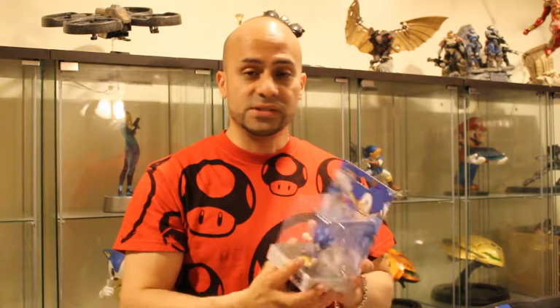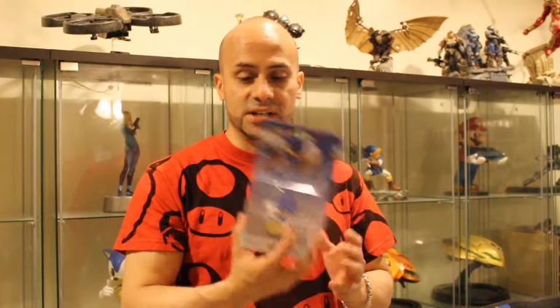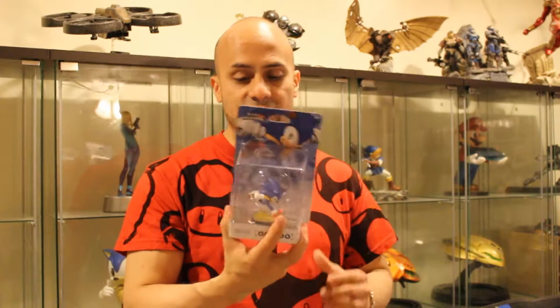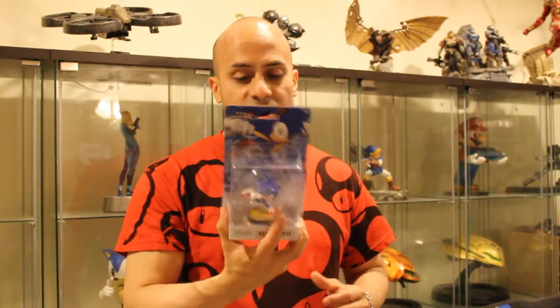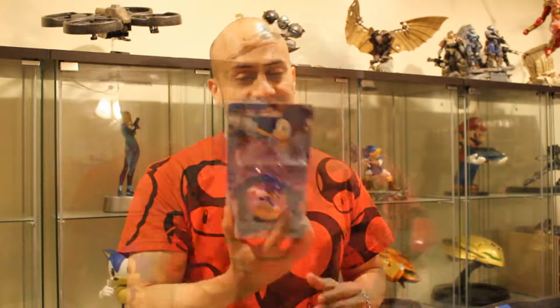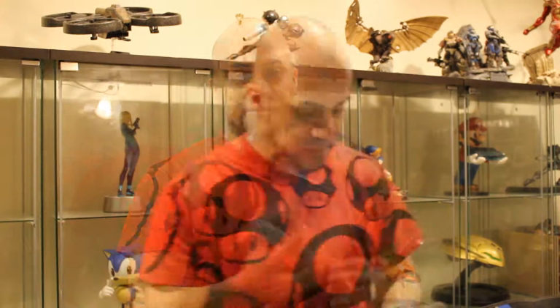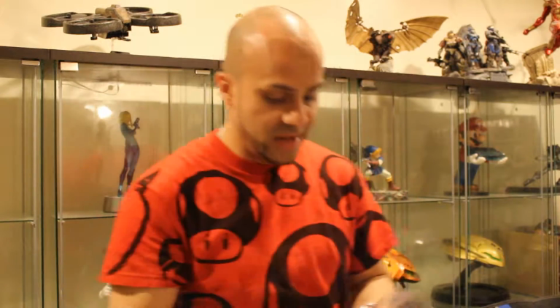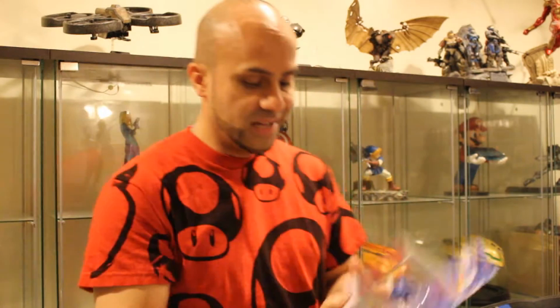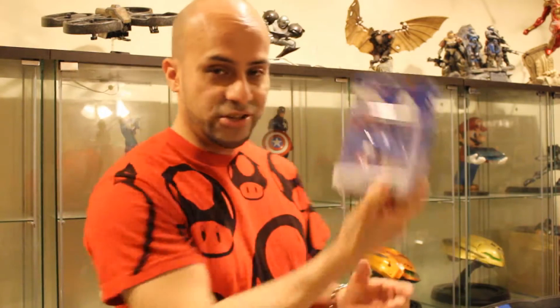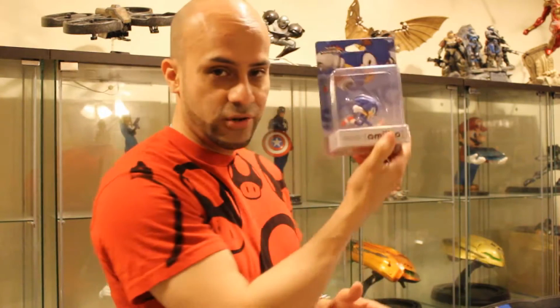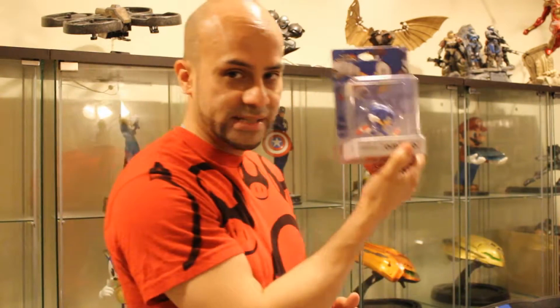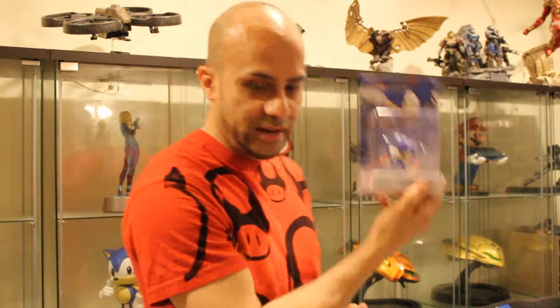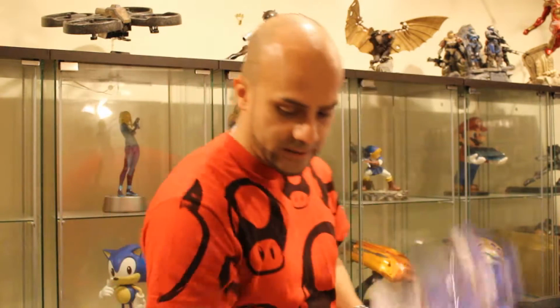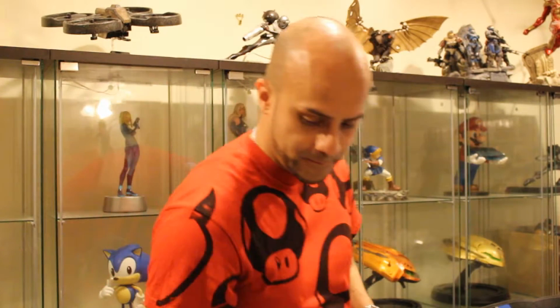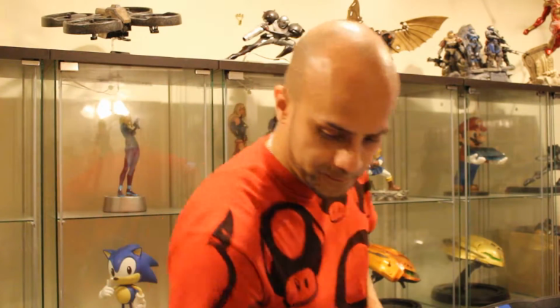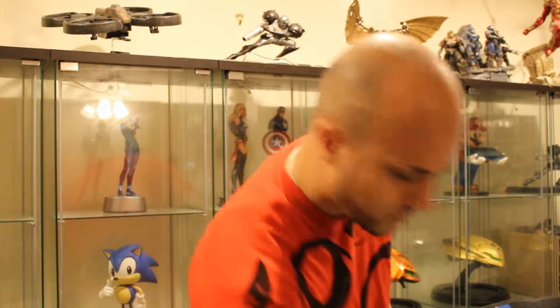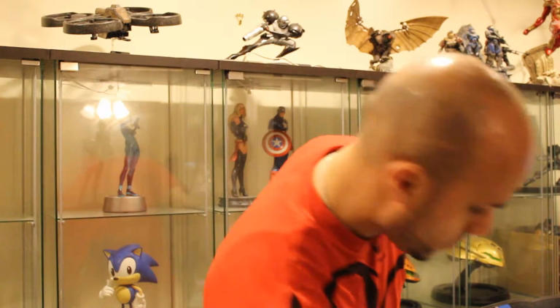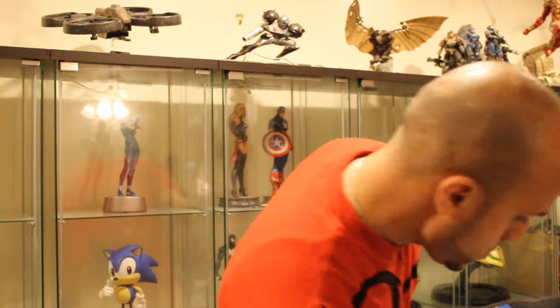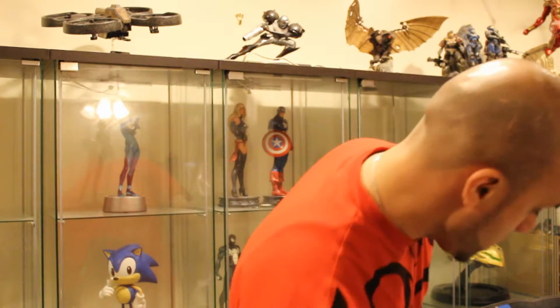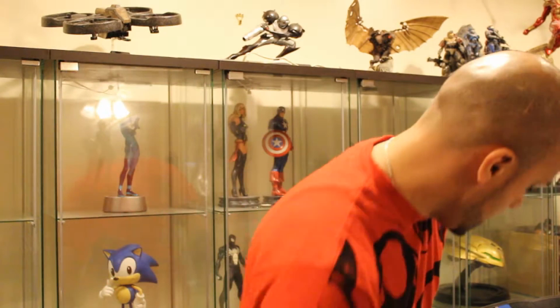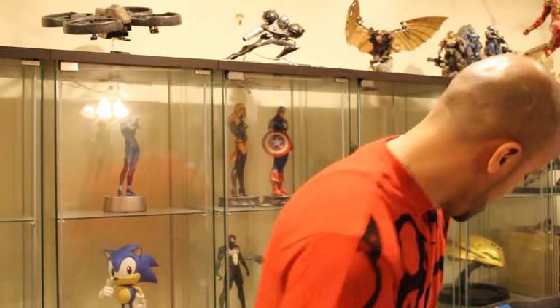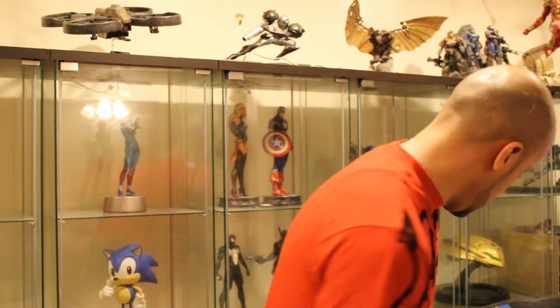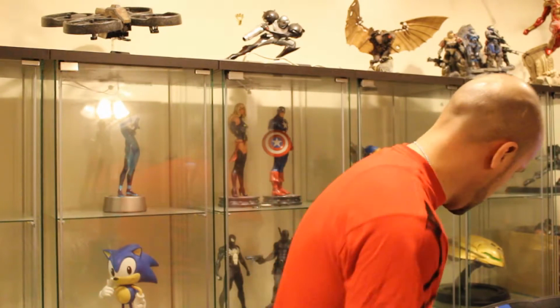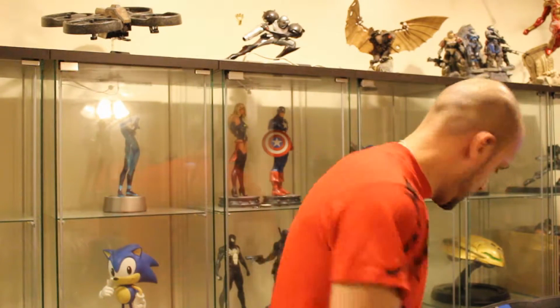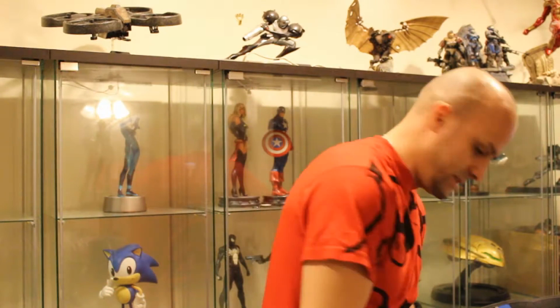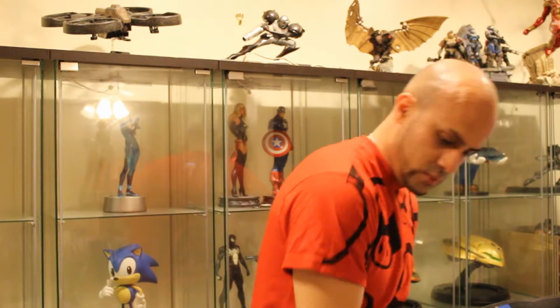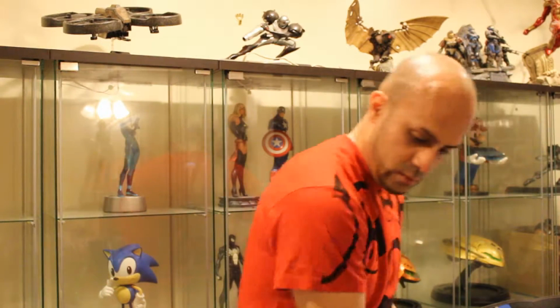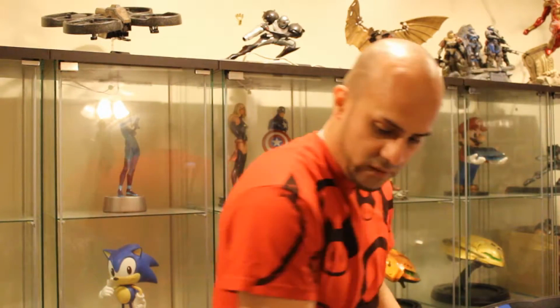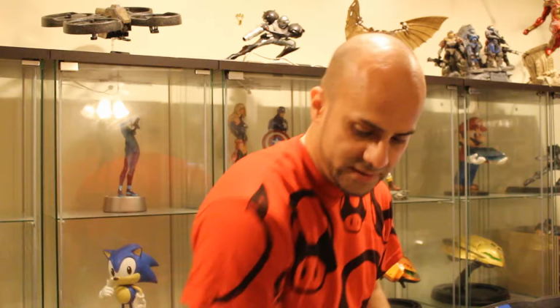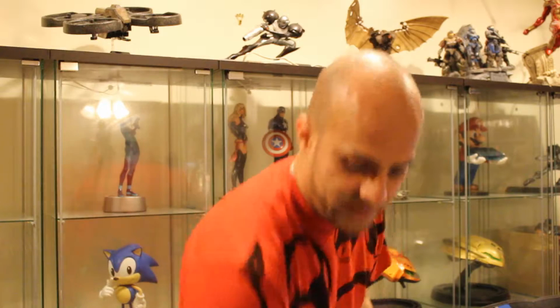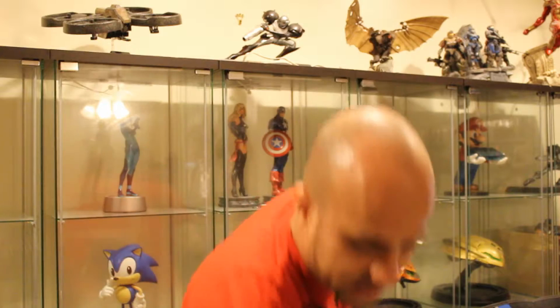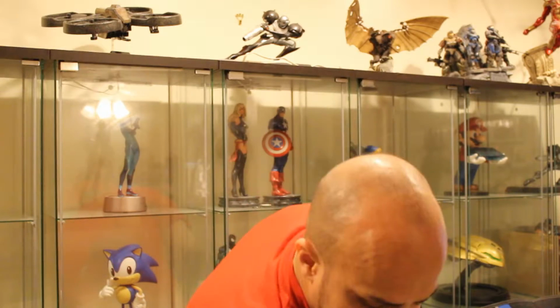This was an awesome find. There you go, guys — Sonic. And we'll move on to the next.